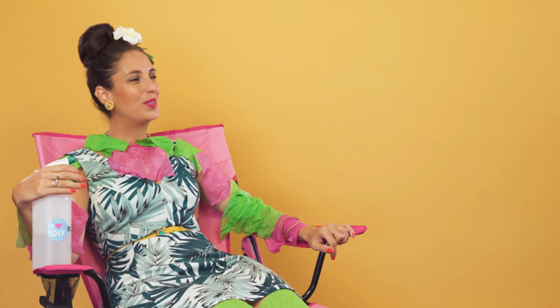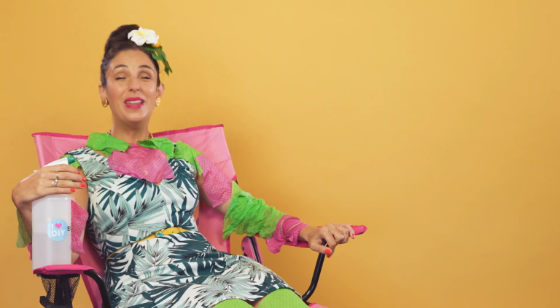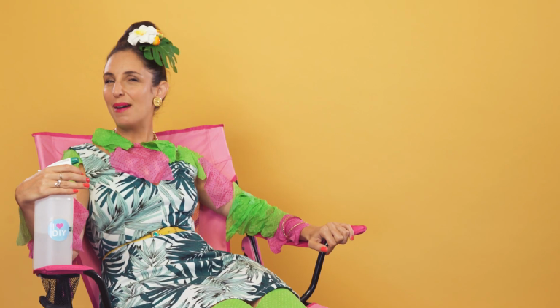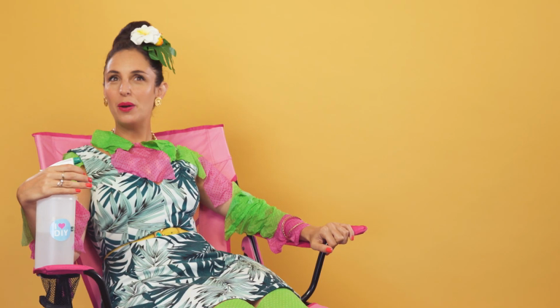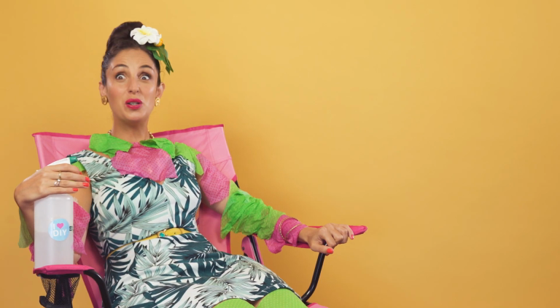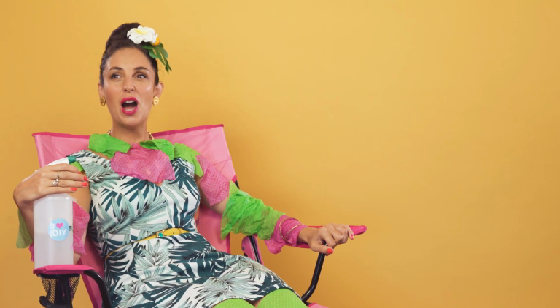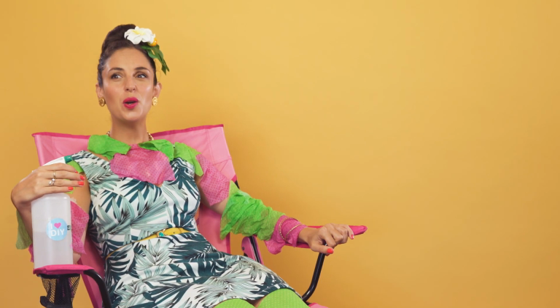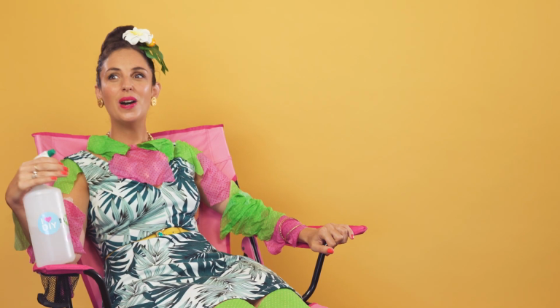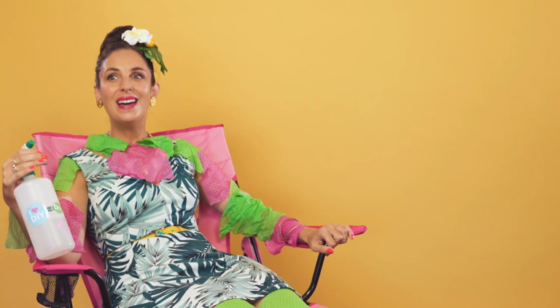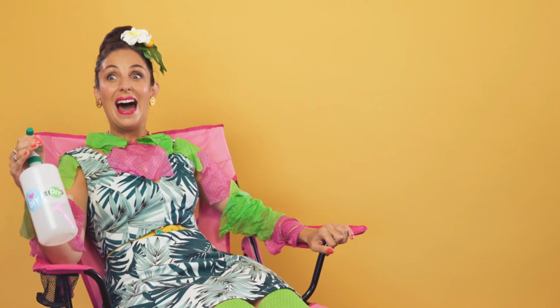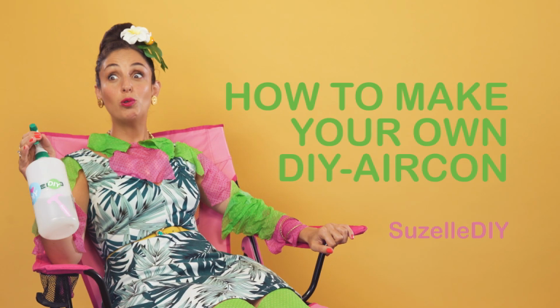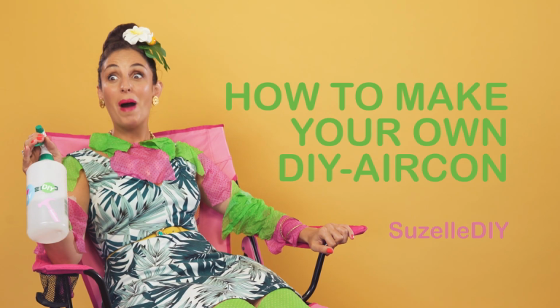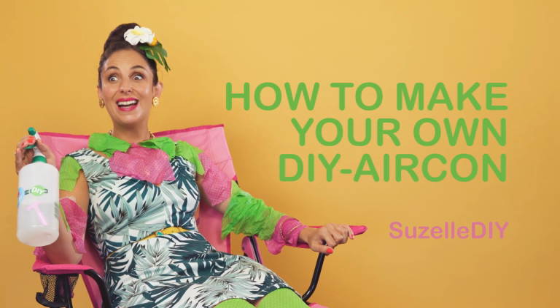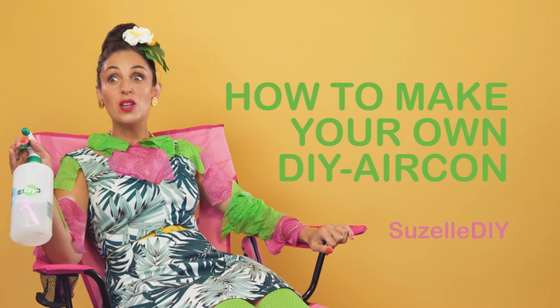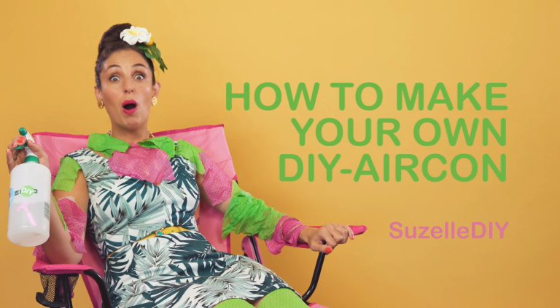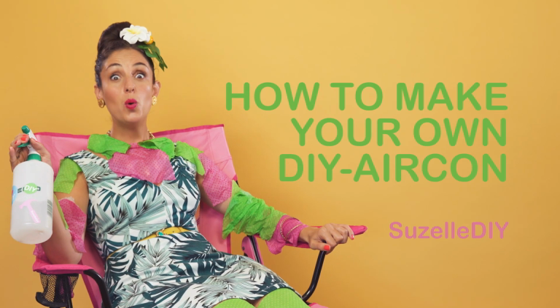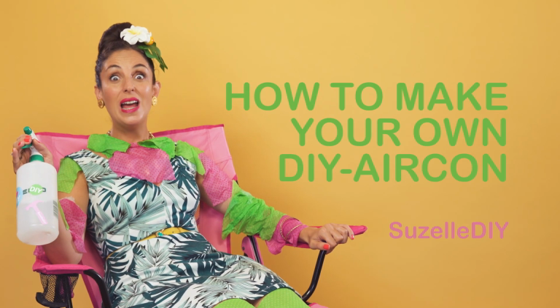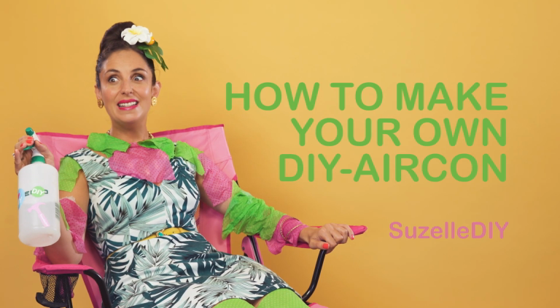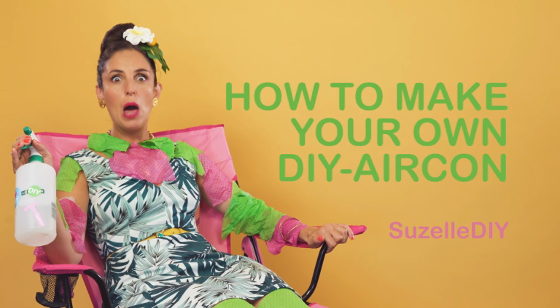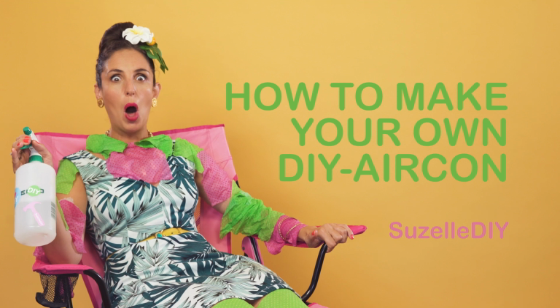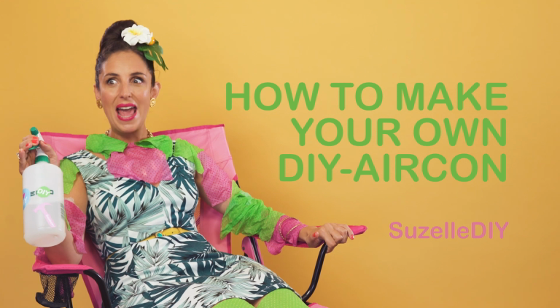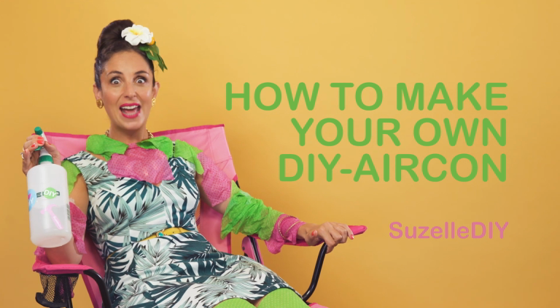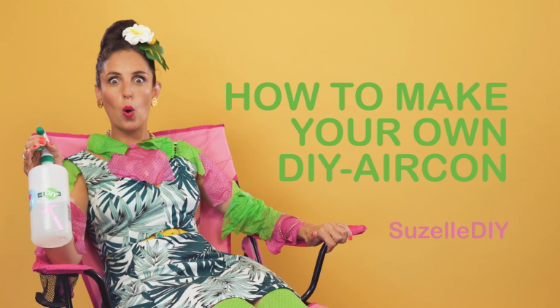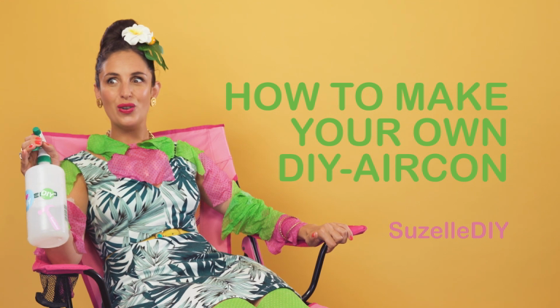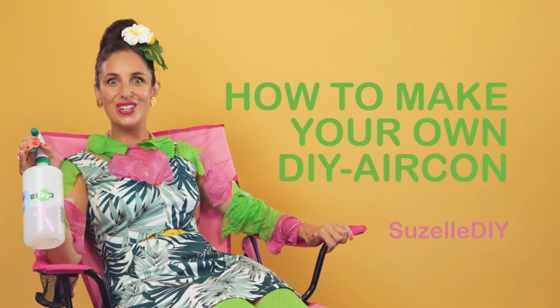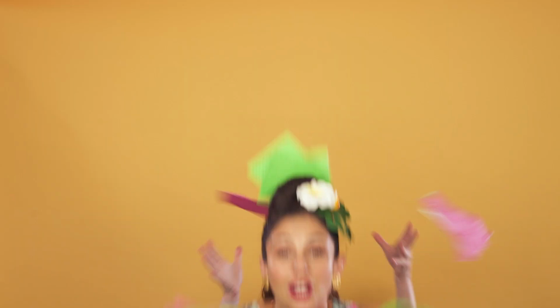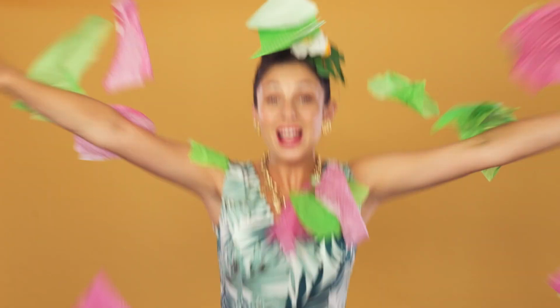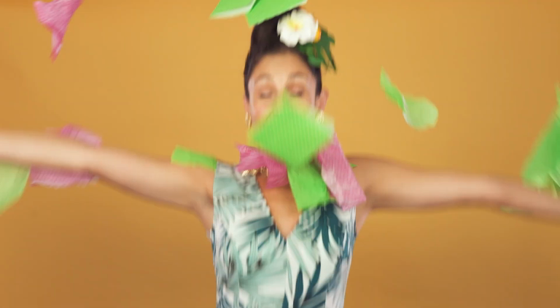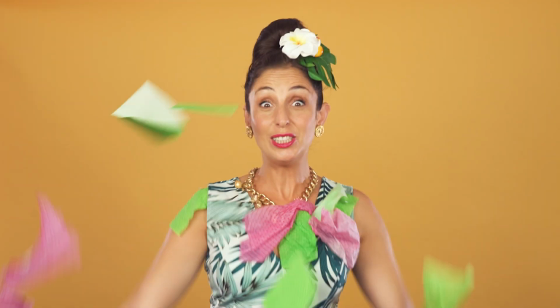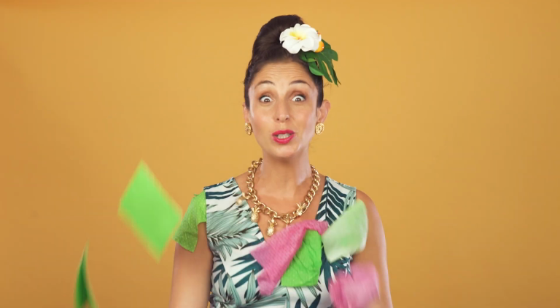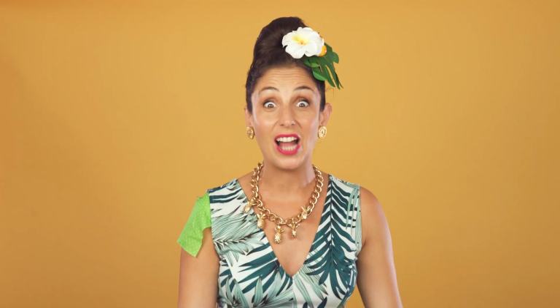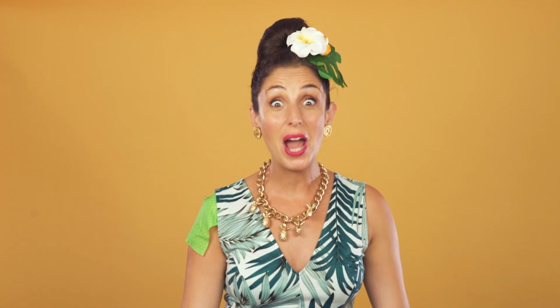Today I'm going to show you how to make your own DIY aircon. Let's get started, guys.